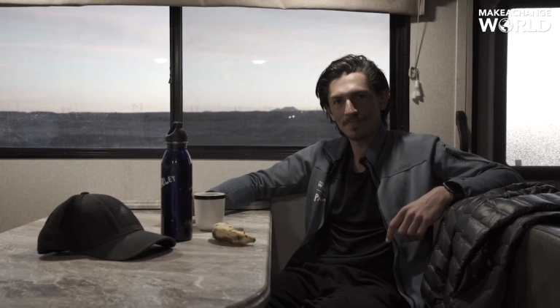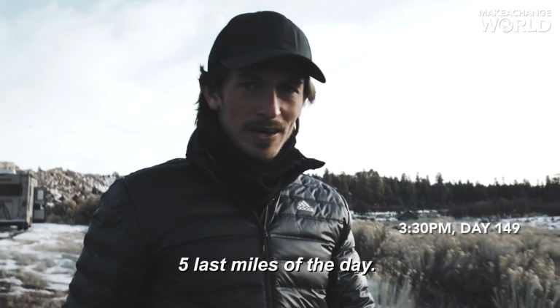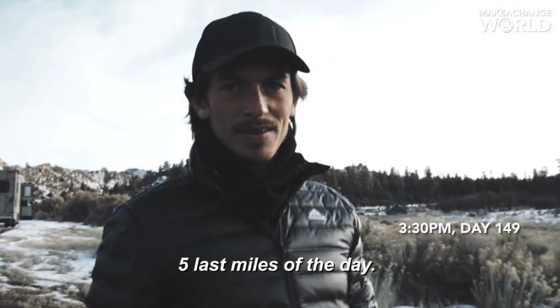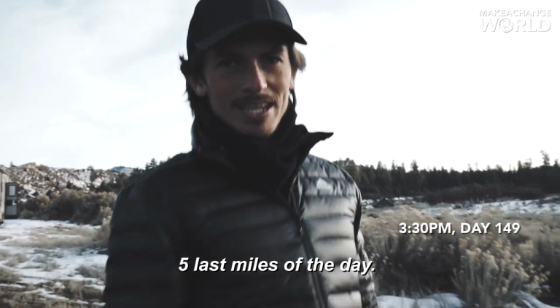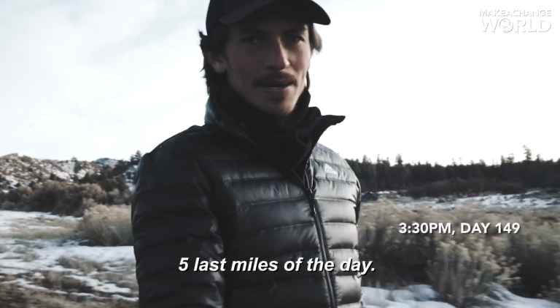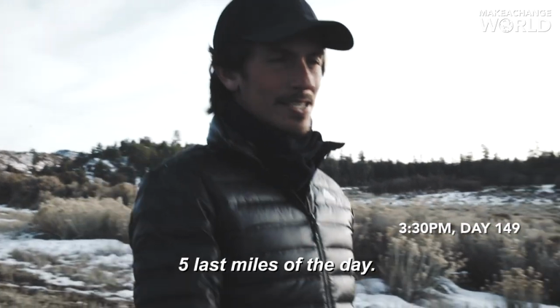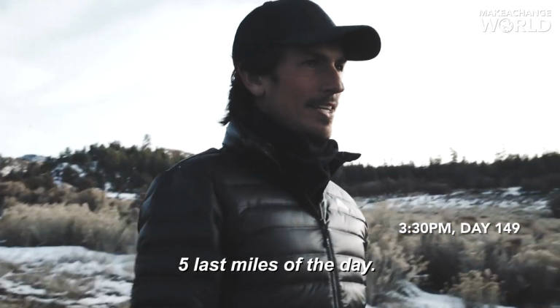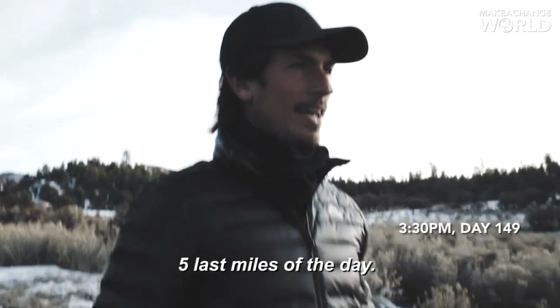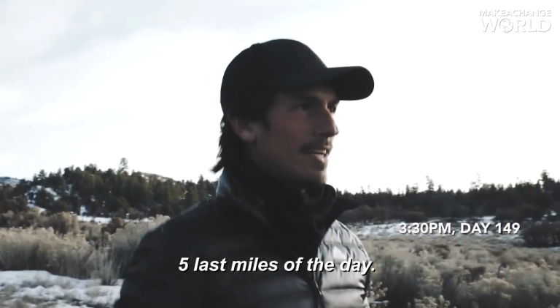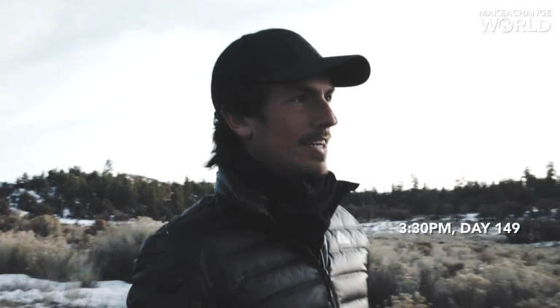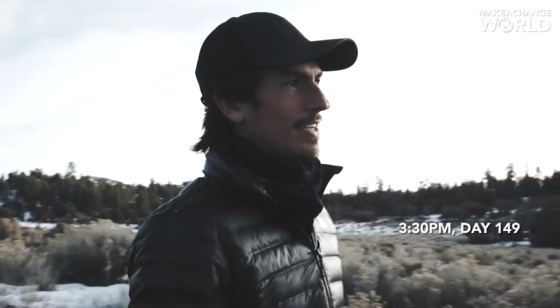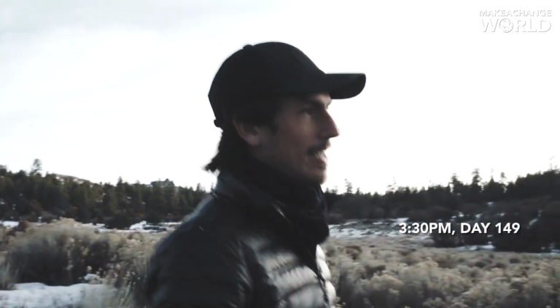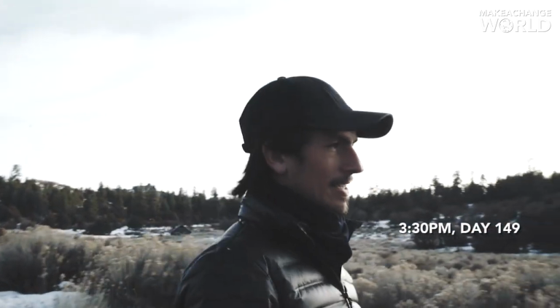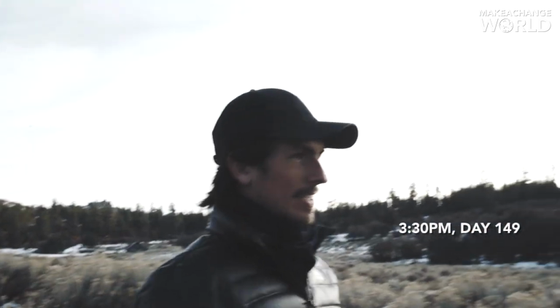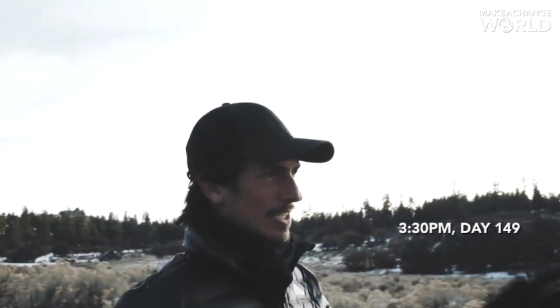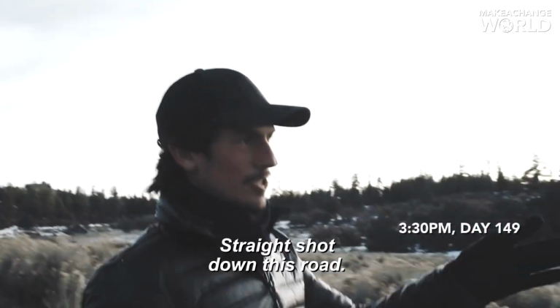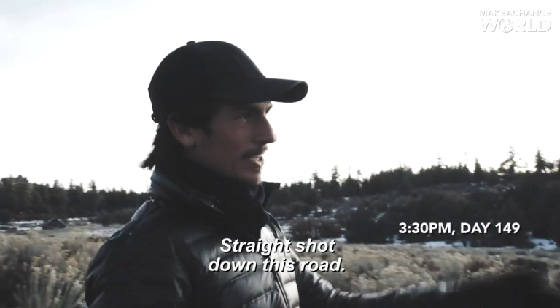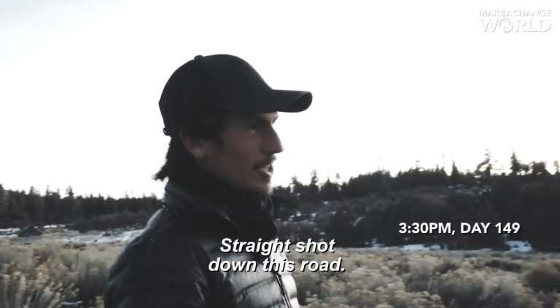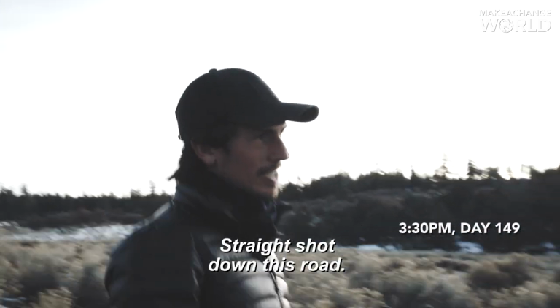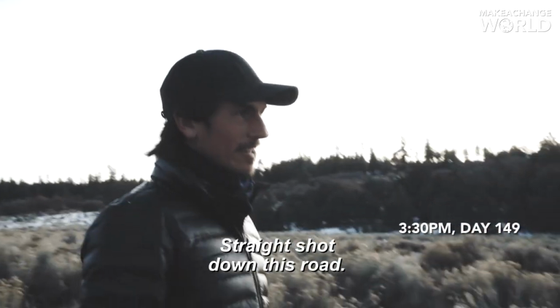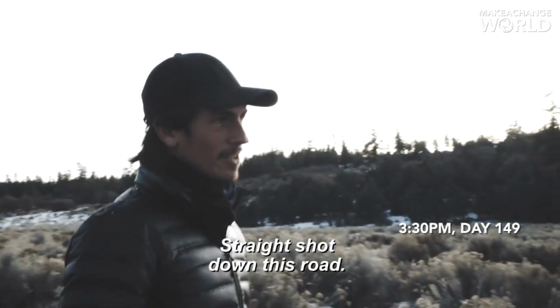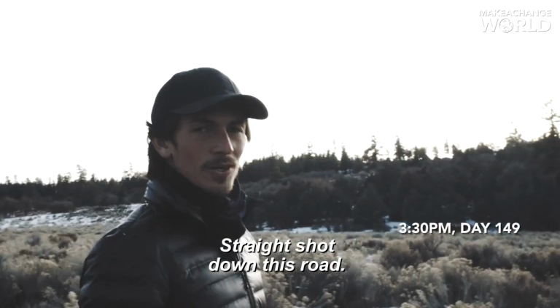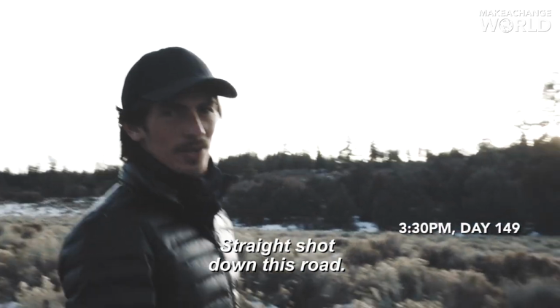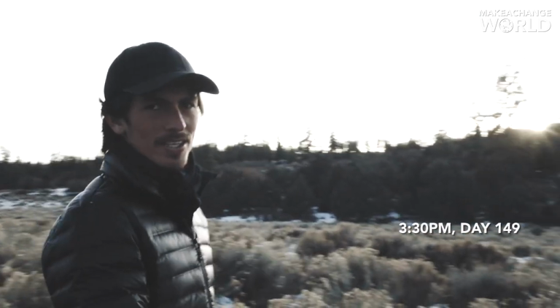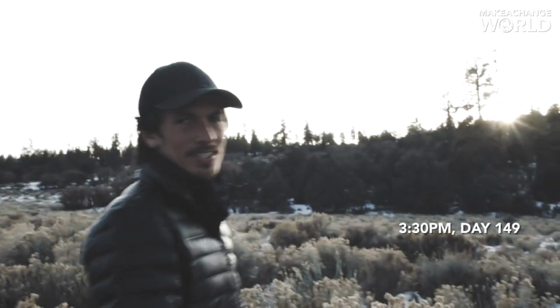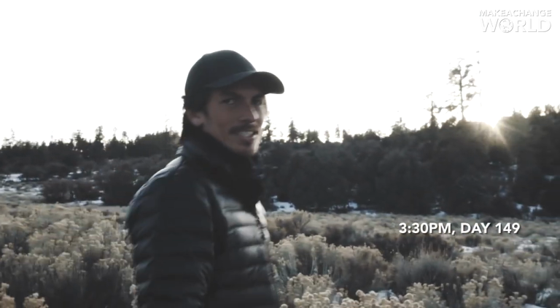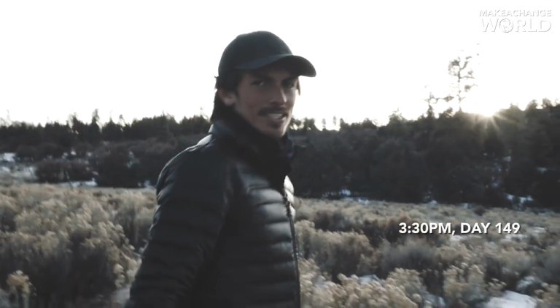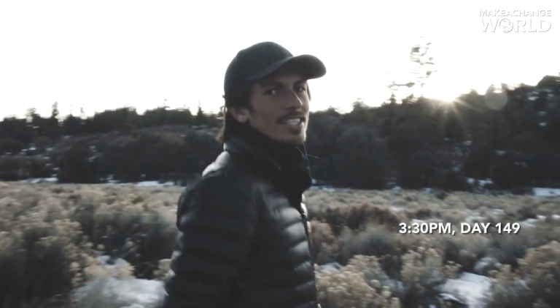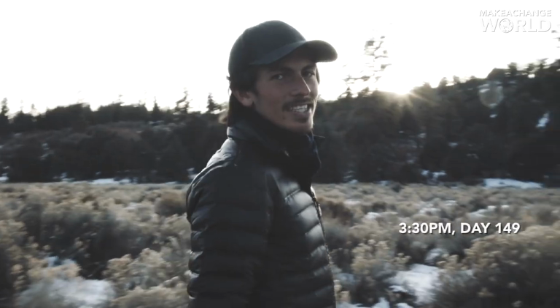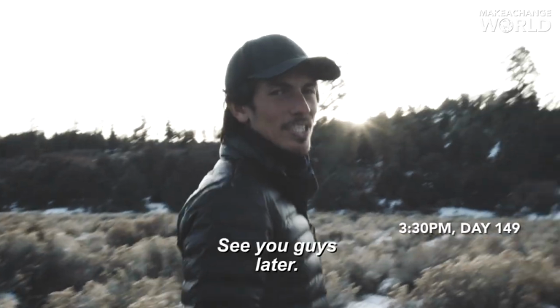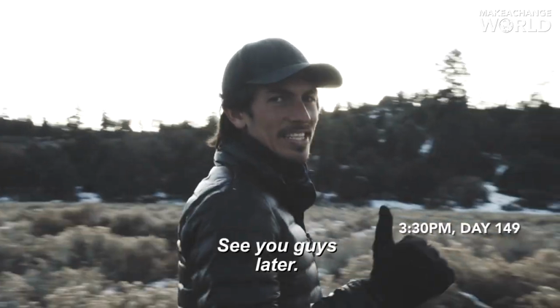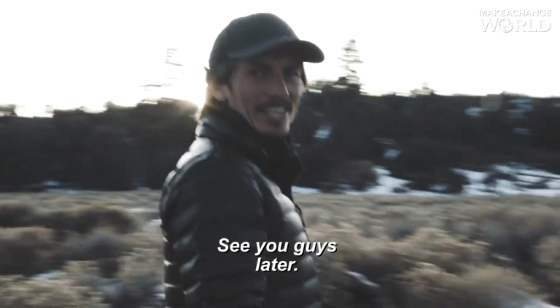Five last miles of the day. Straight shot down this road. See you guys later.